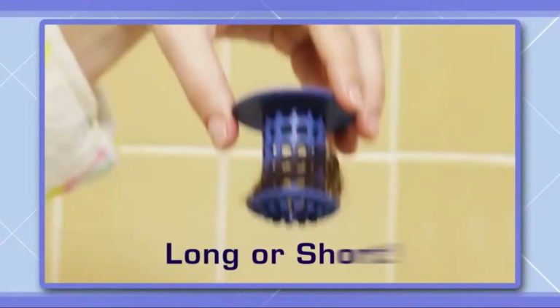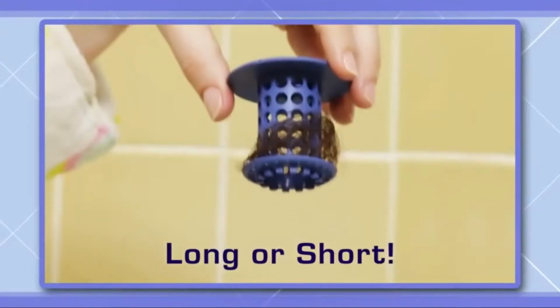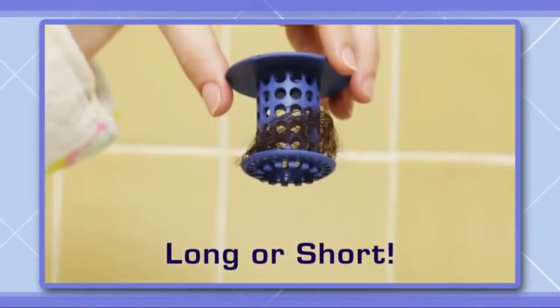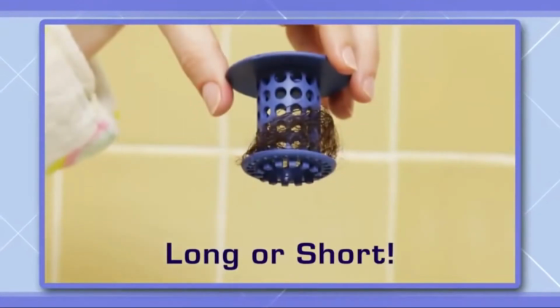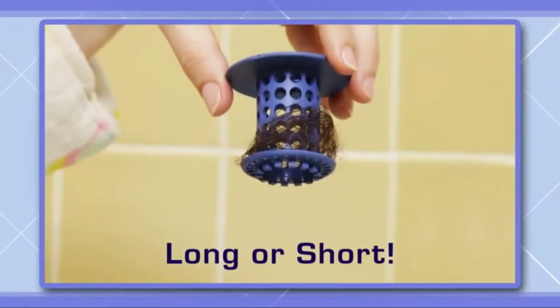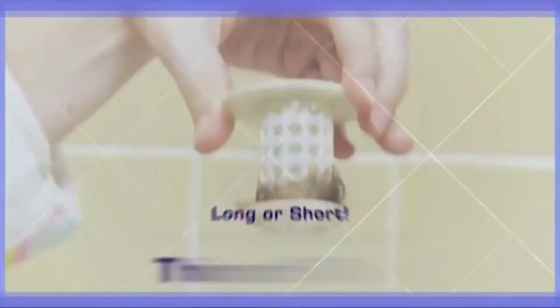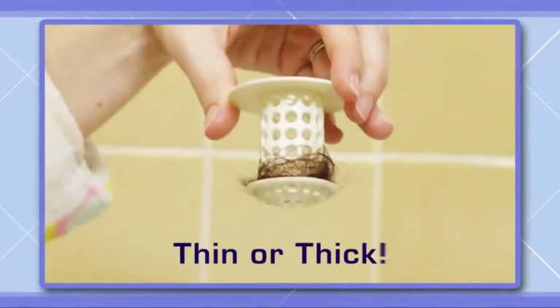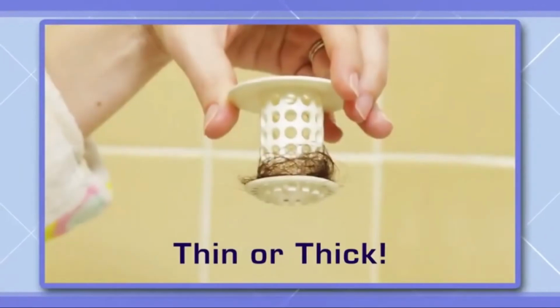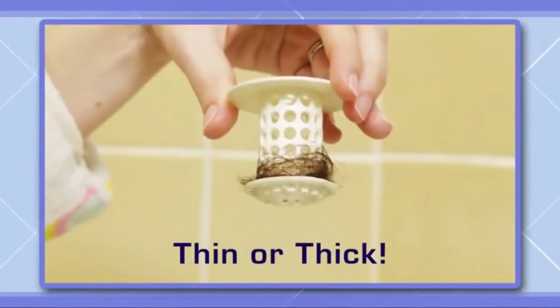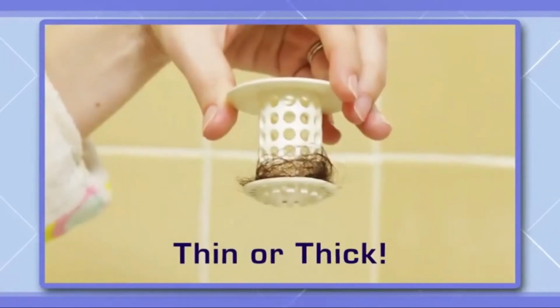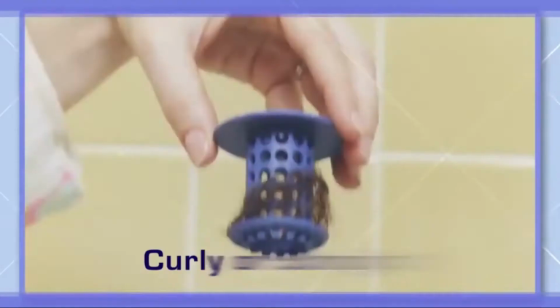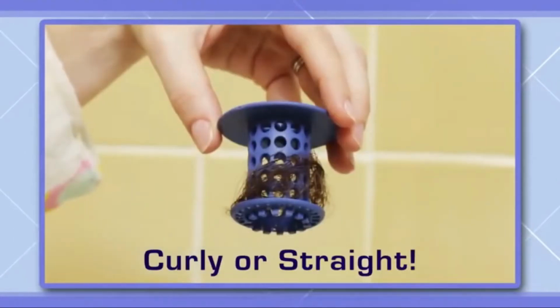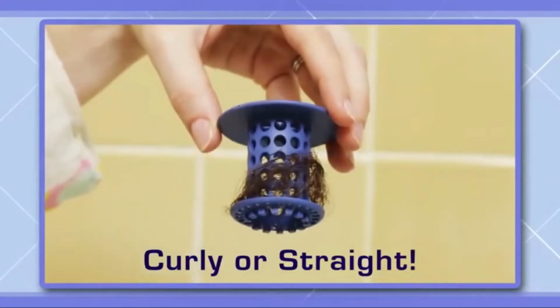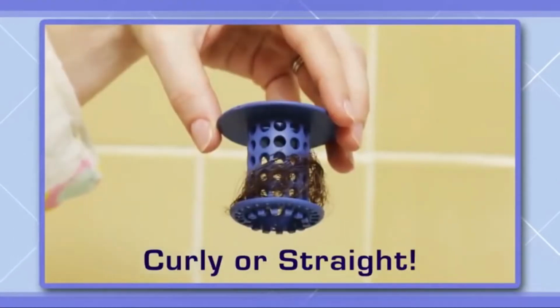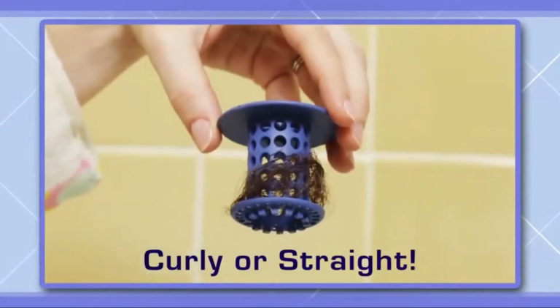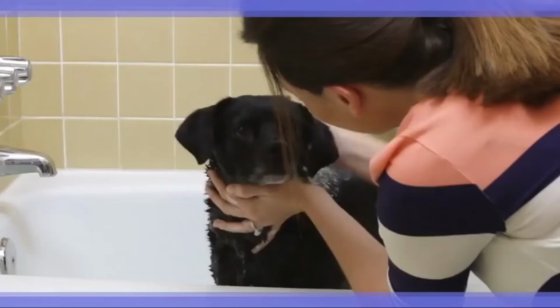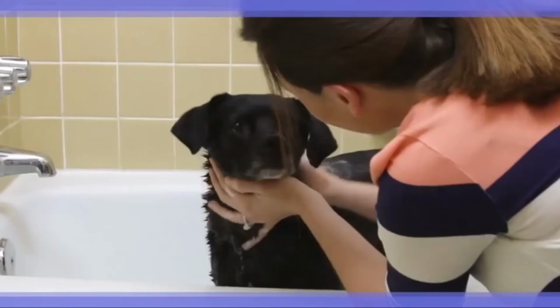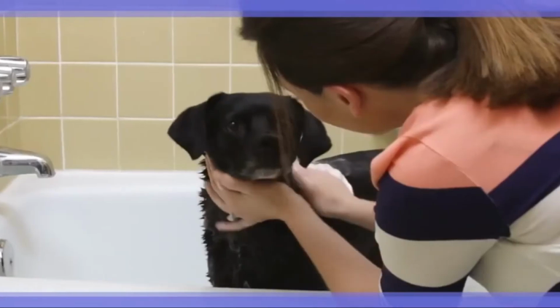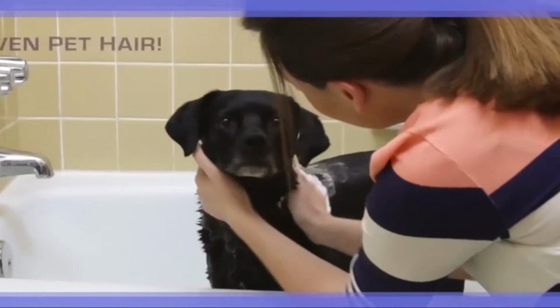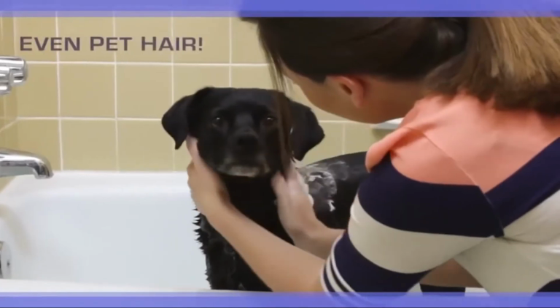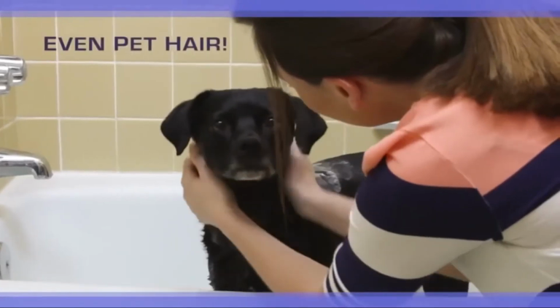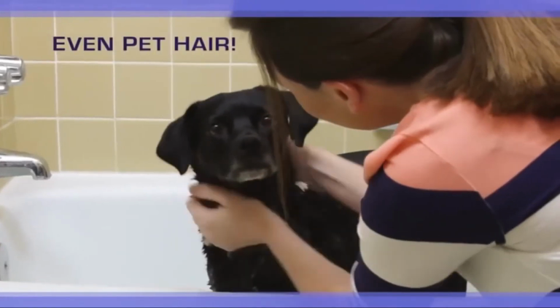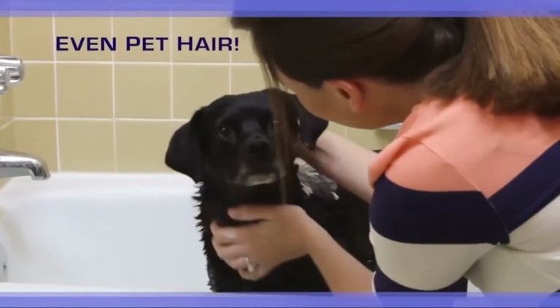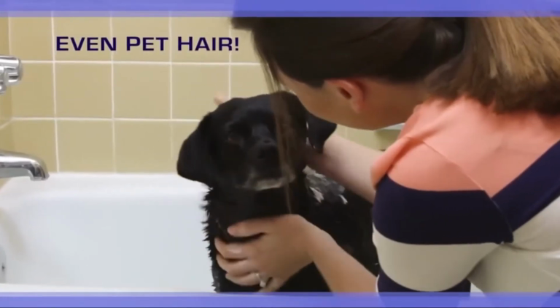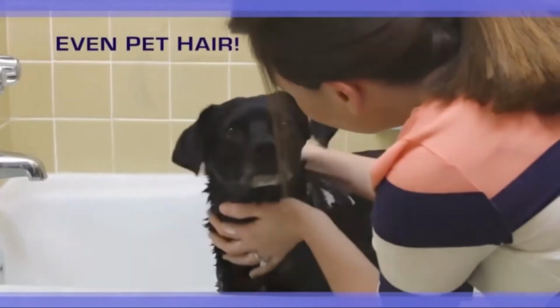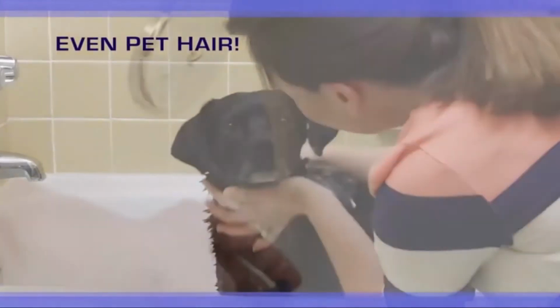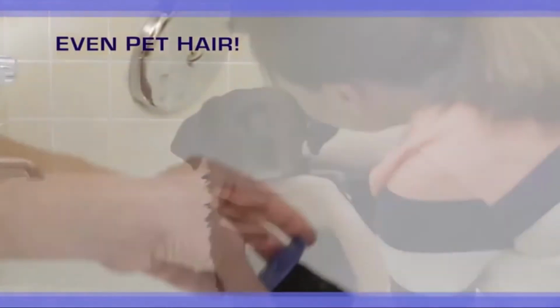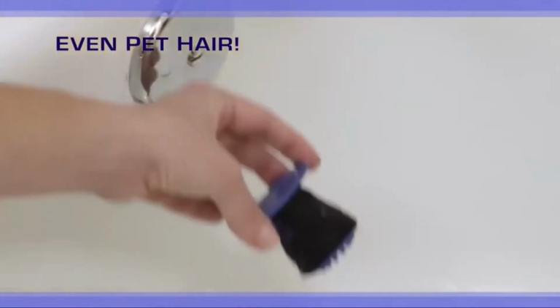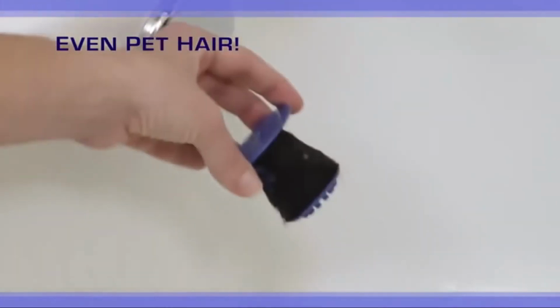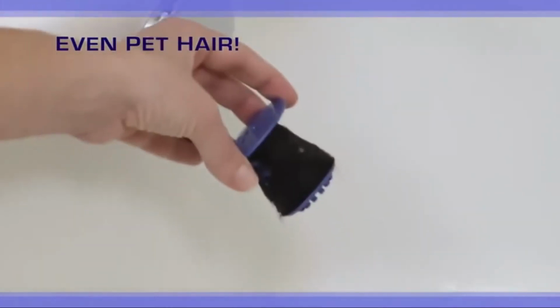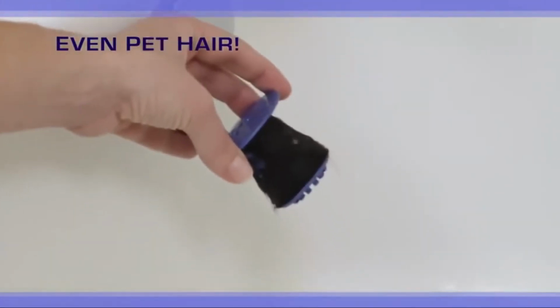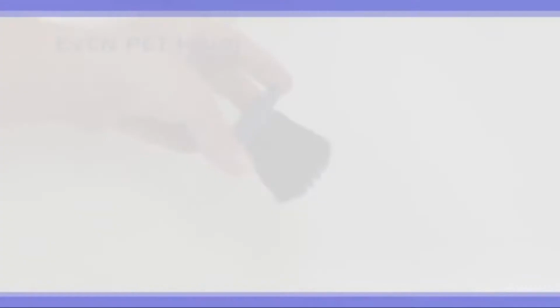Long or short, thin or thick, curly or straight — even pet hair is no problem for Tub Shroom.